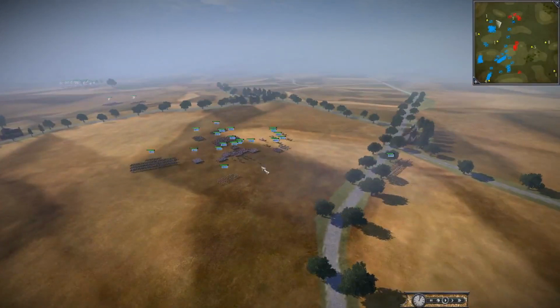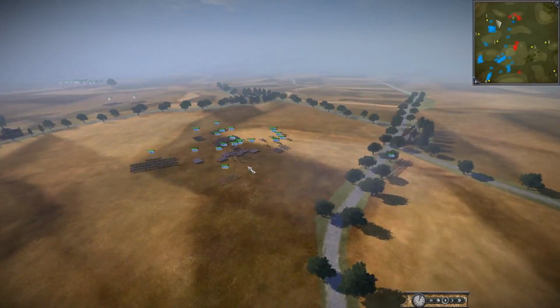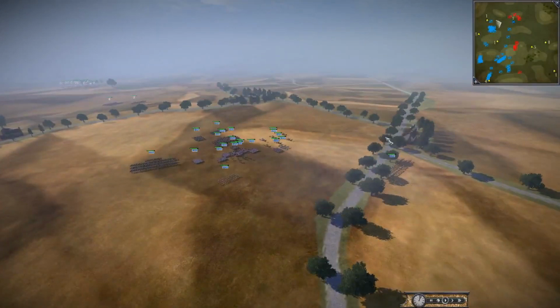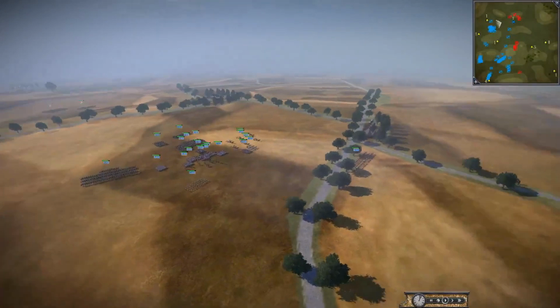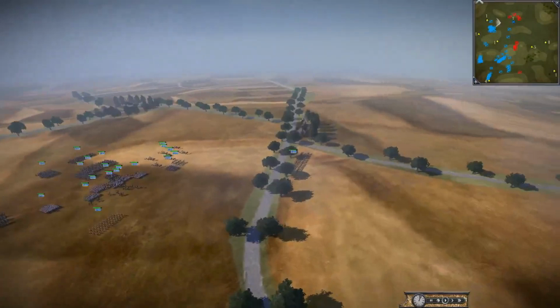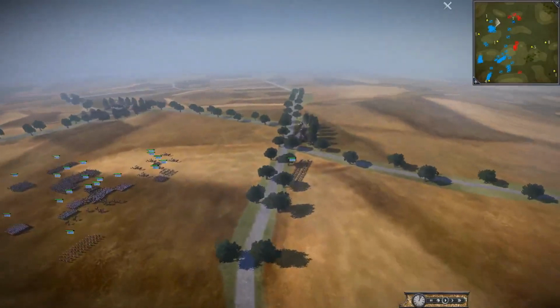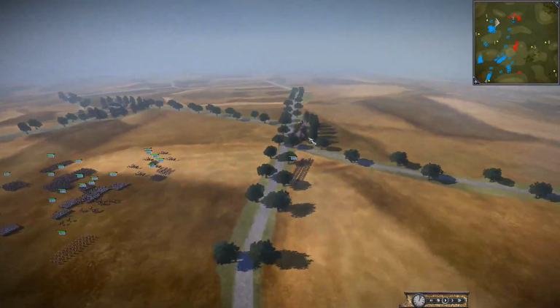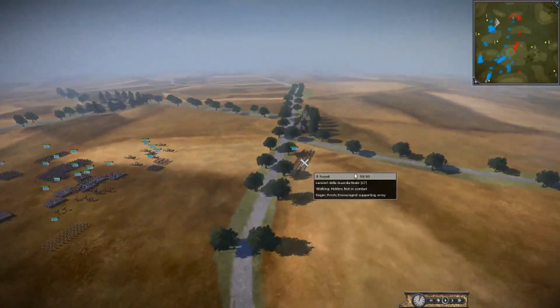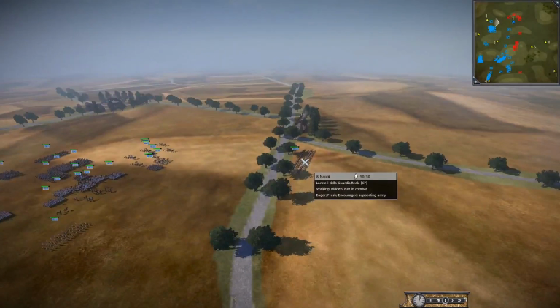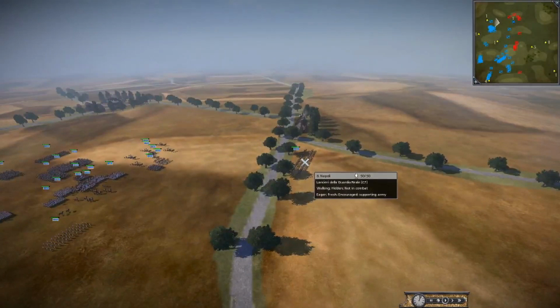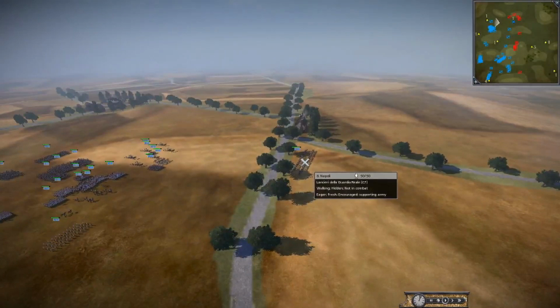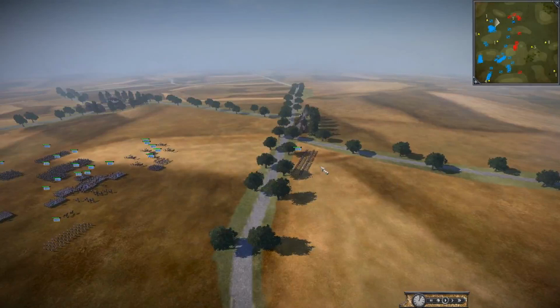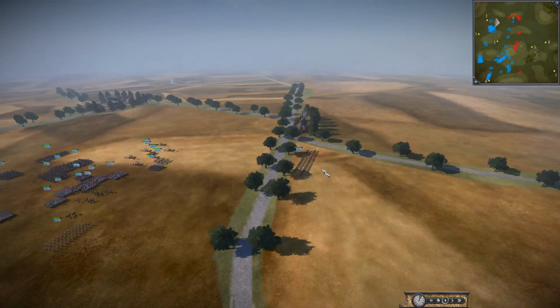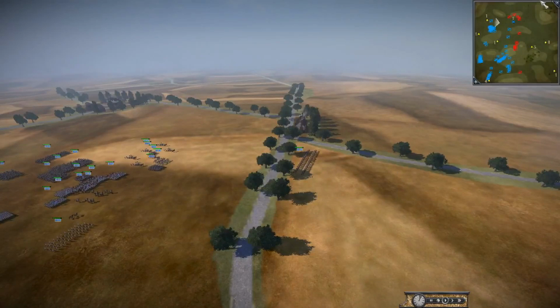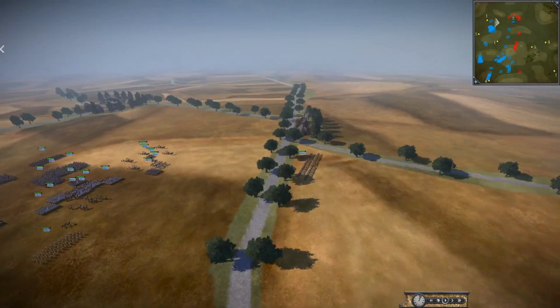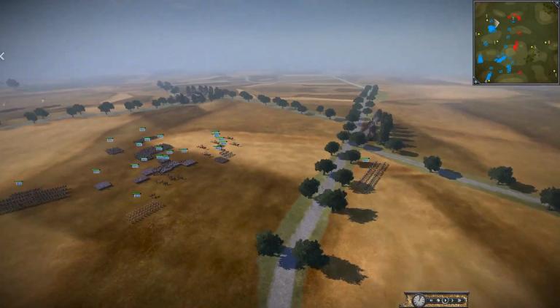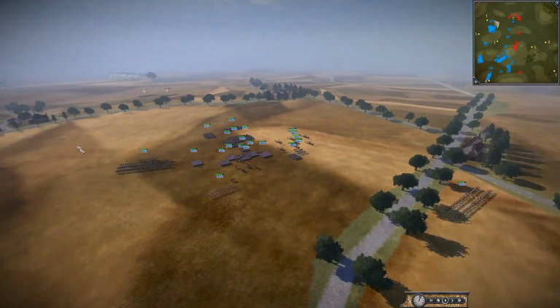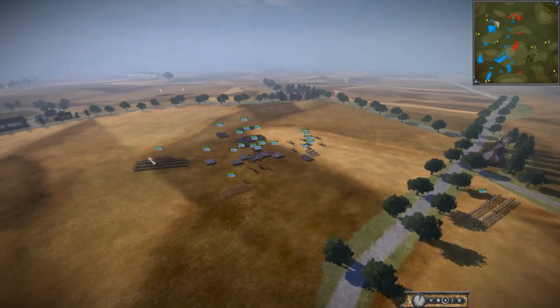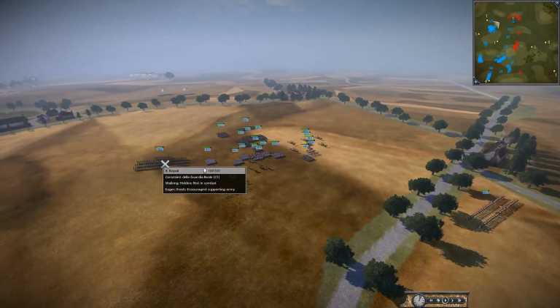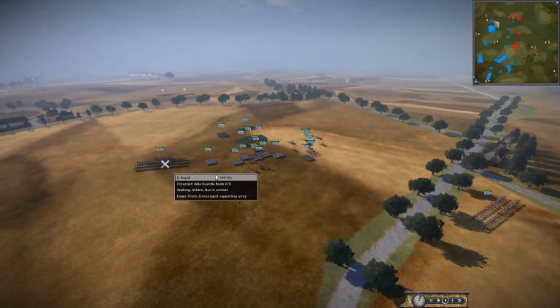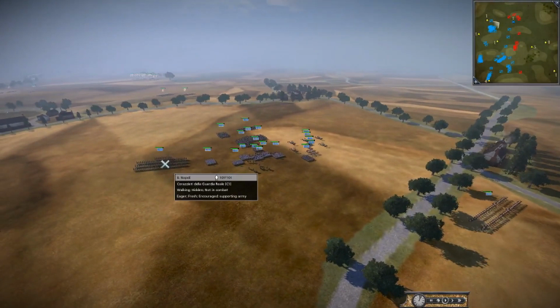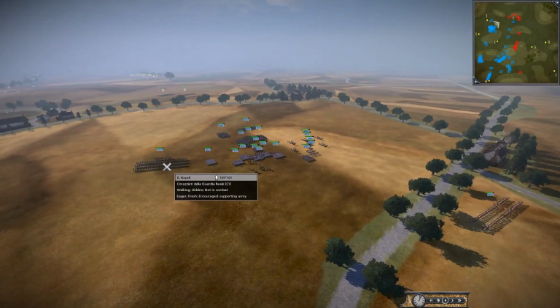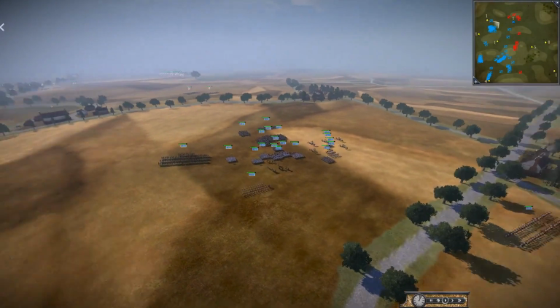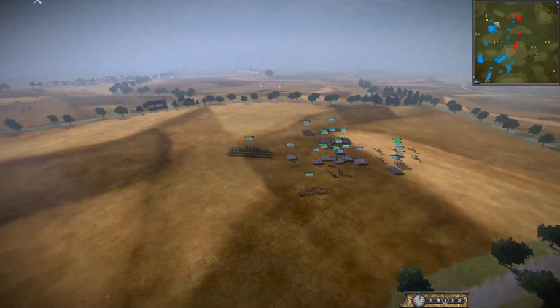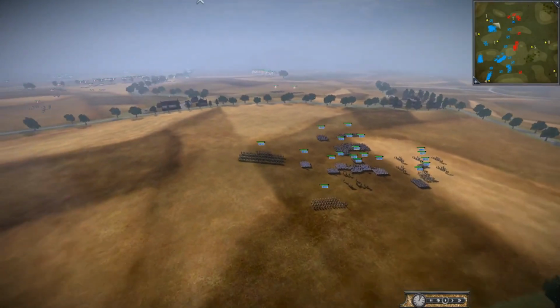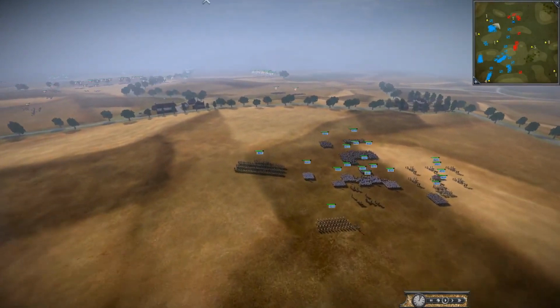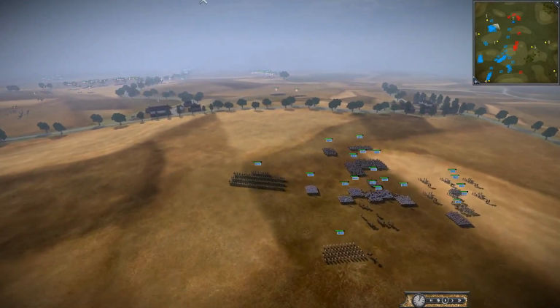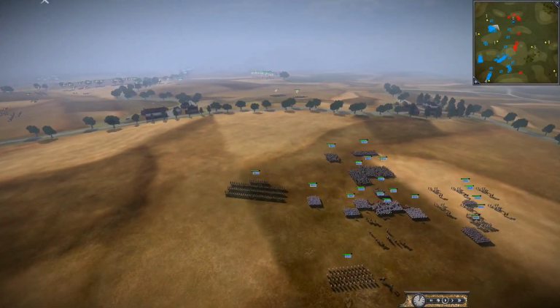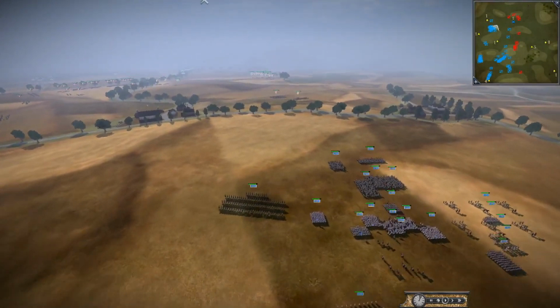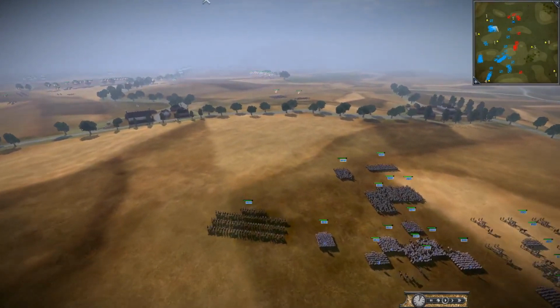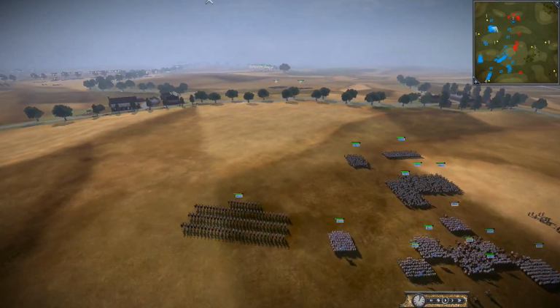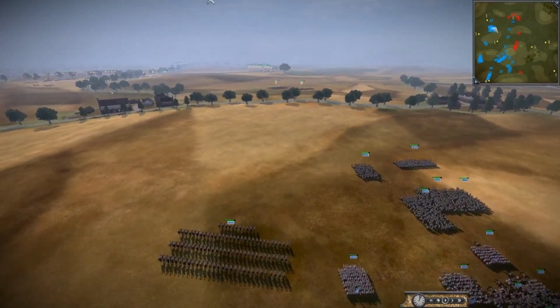If they can force that unit out they can control this crossroads area before Naples arrives. But Naples is on the move quickly — I can see cavalry coming across. We've got some guard cavalry here, and that's an even bigger guard cavalry unit.